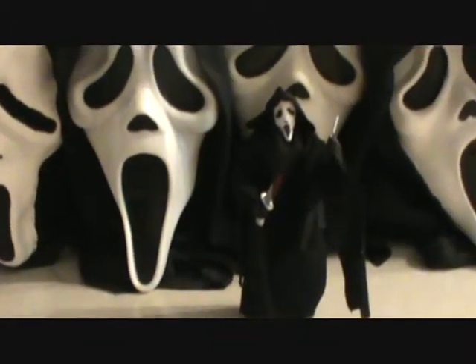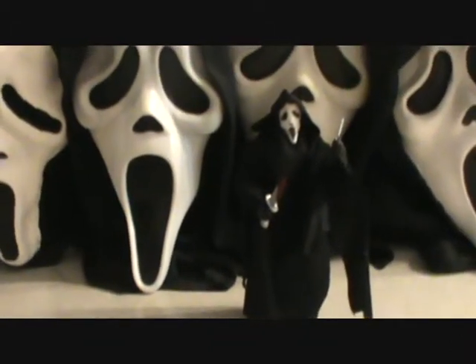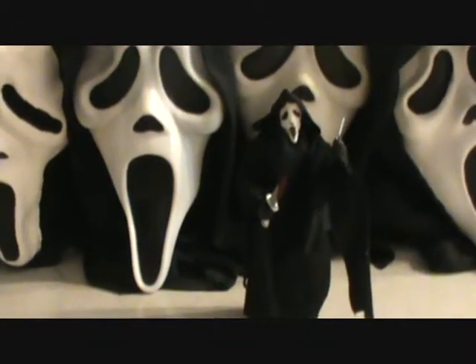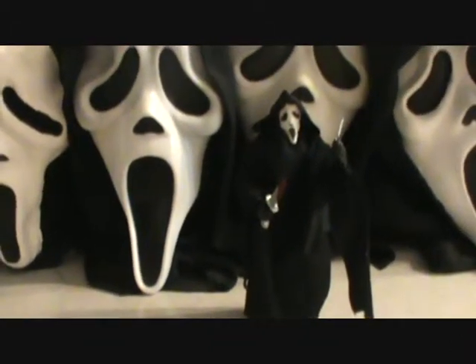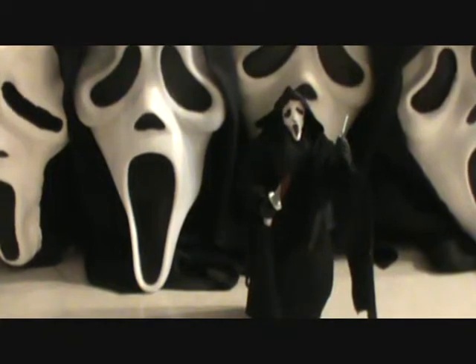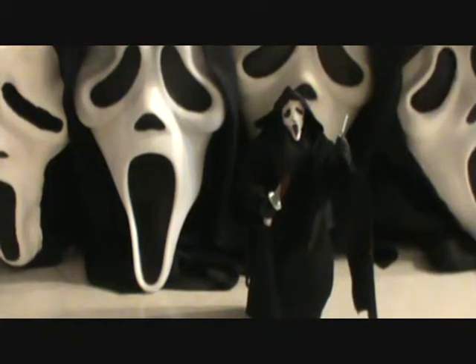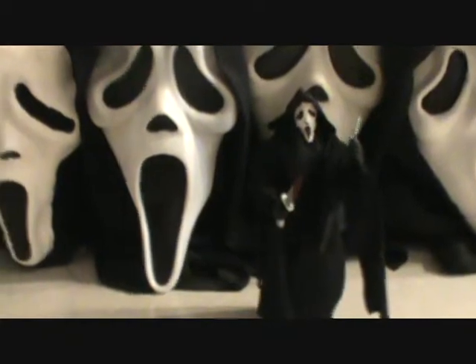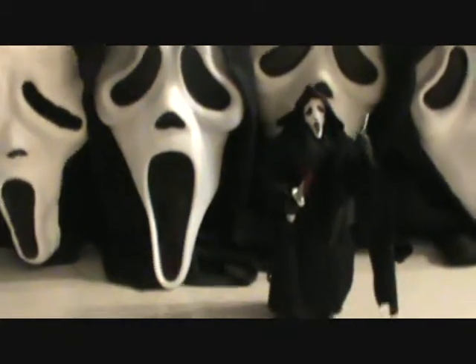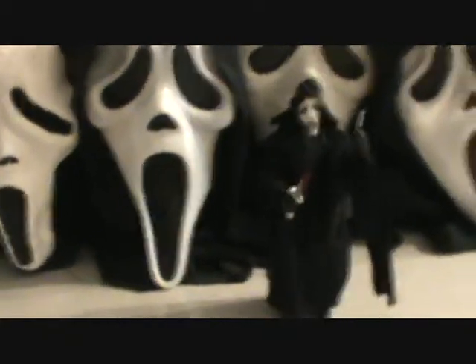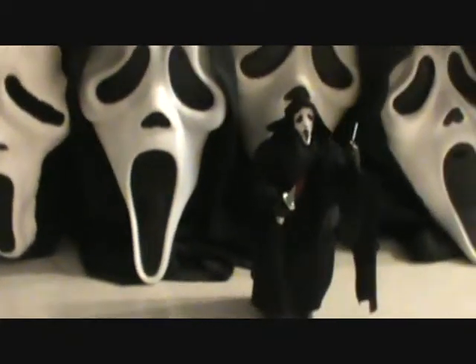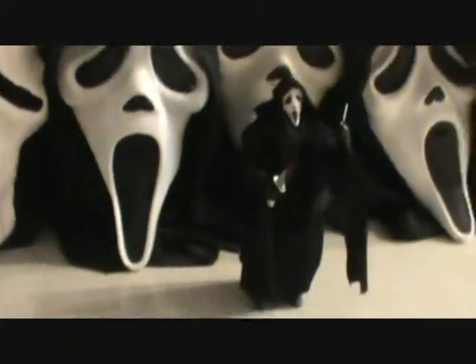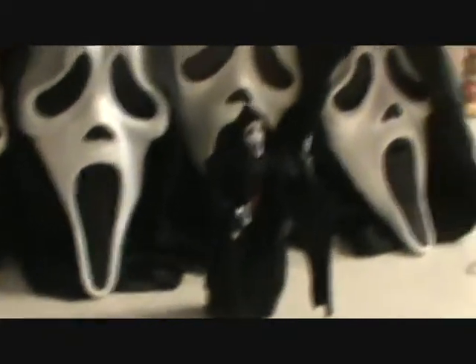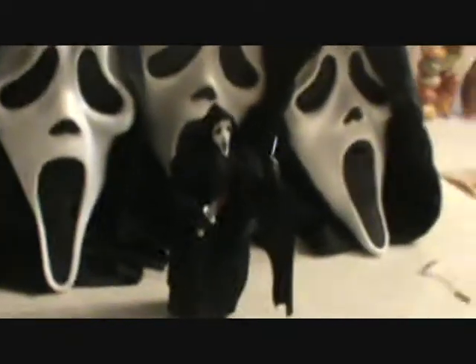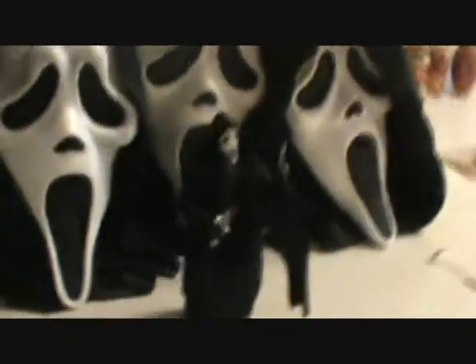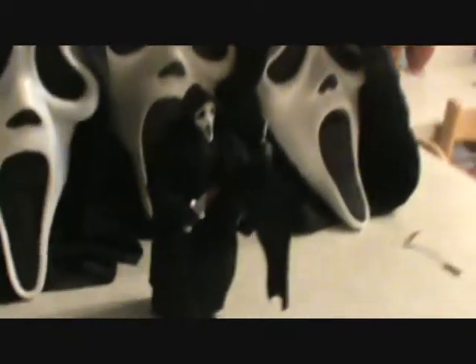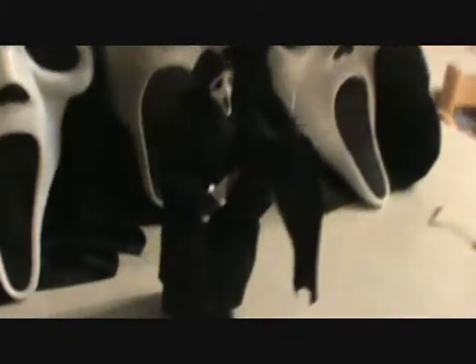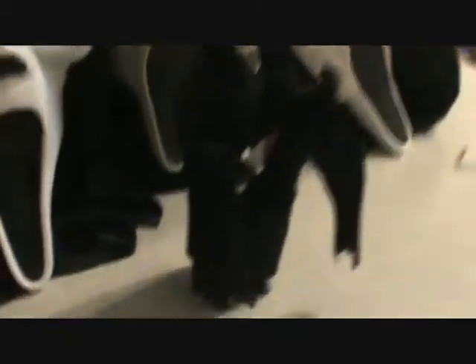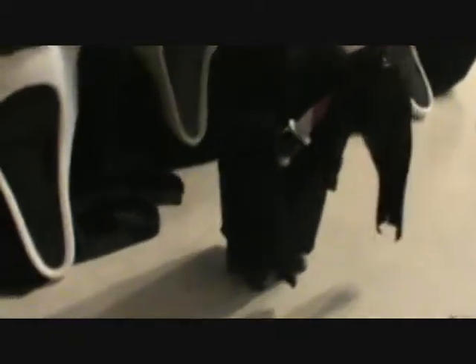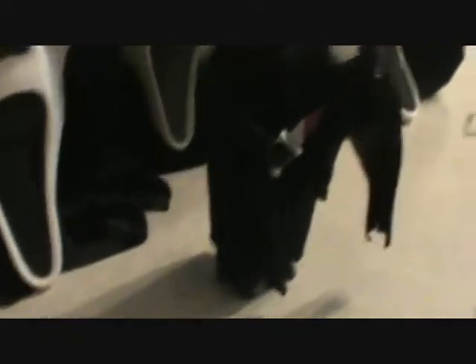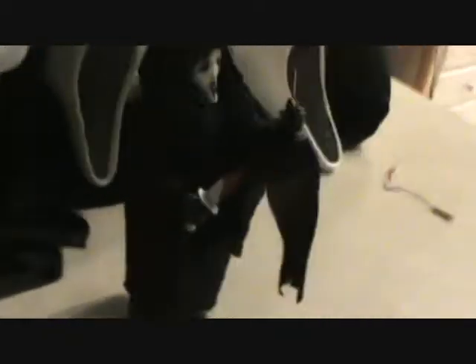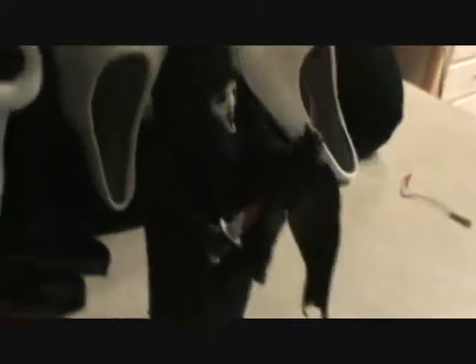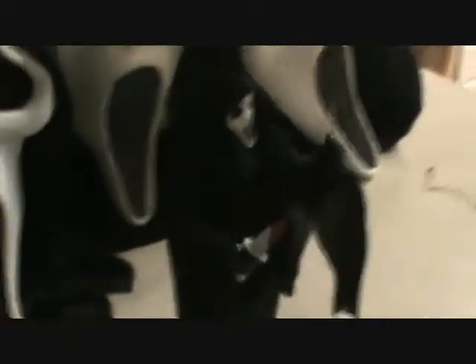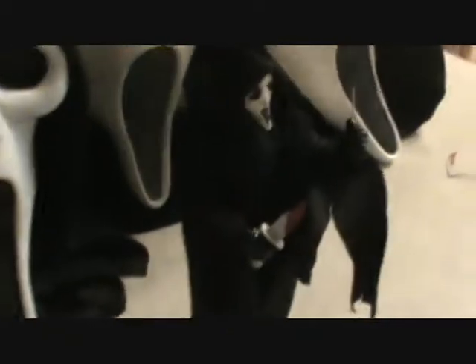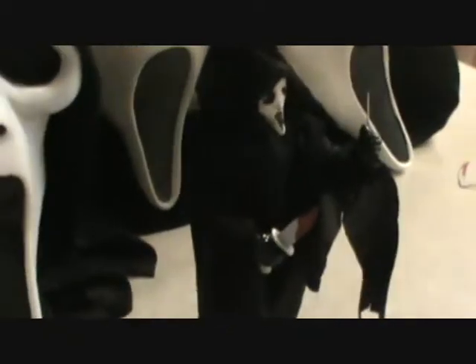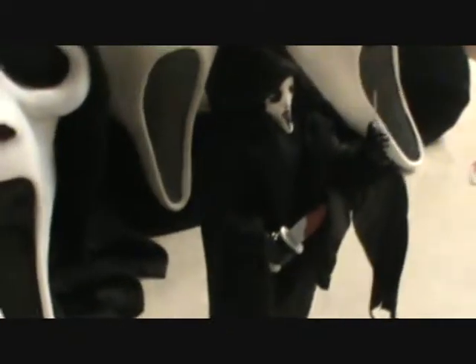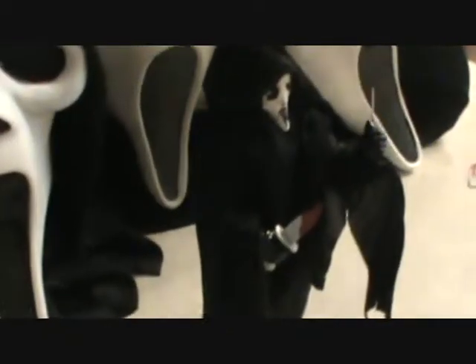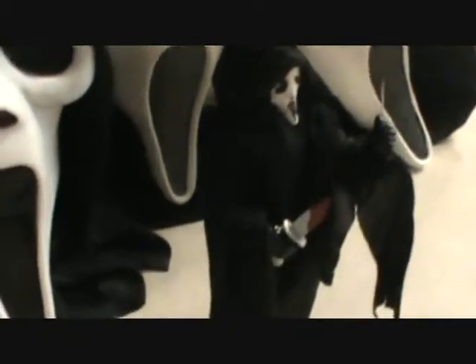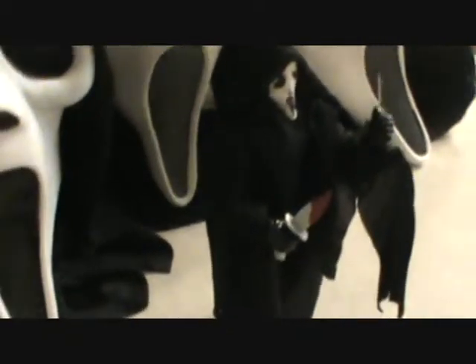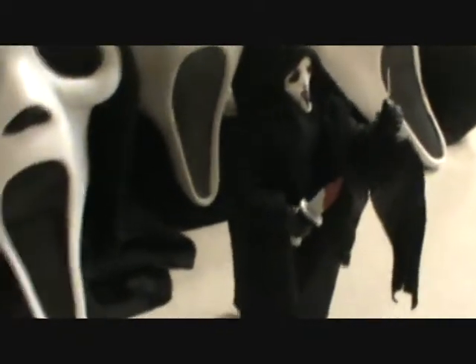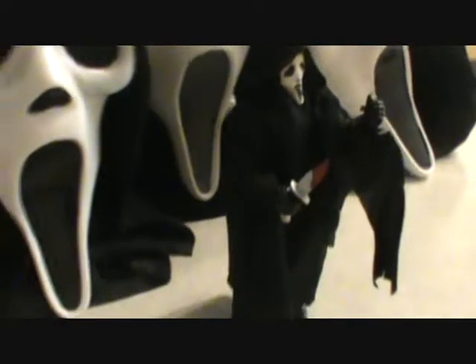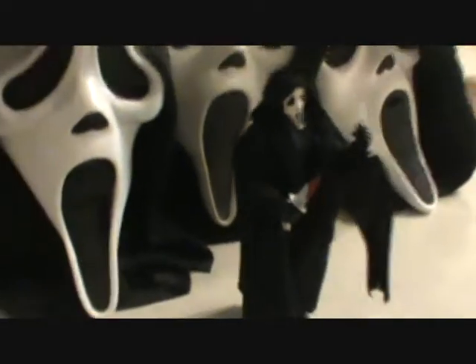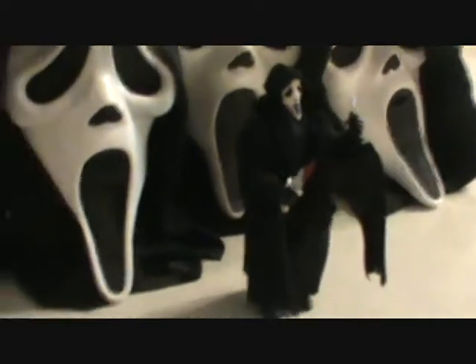Hello YouTube, today I'm going to be showing my custom Ghostface figure, the complete version.